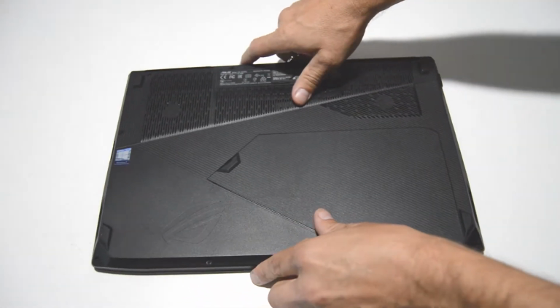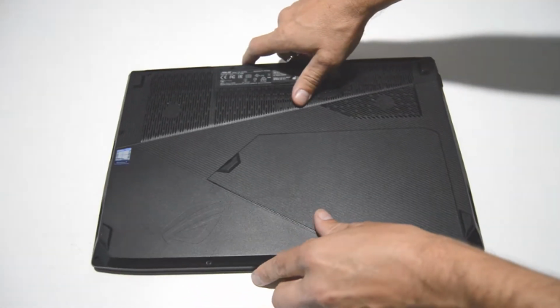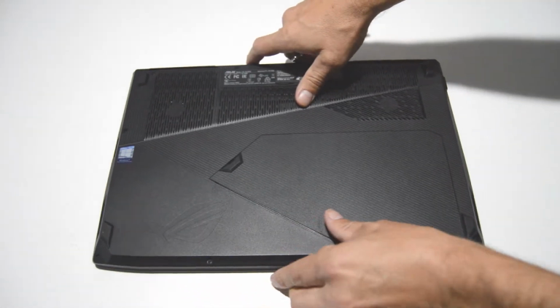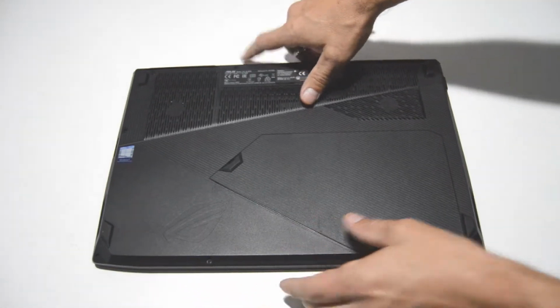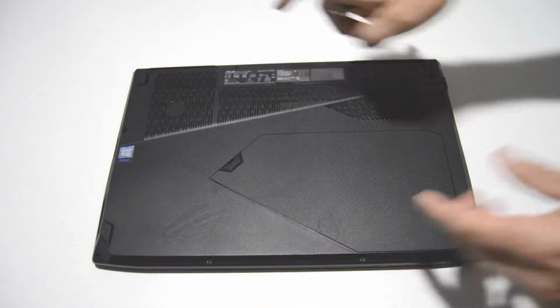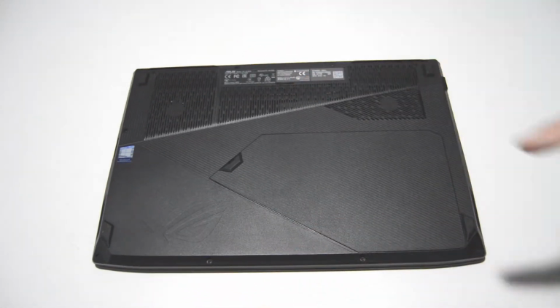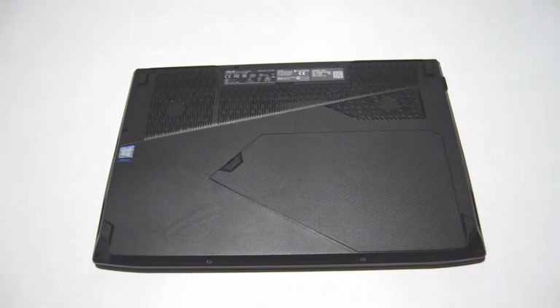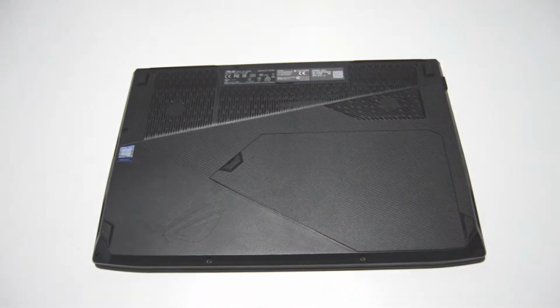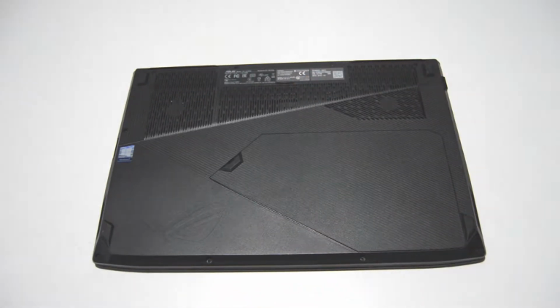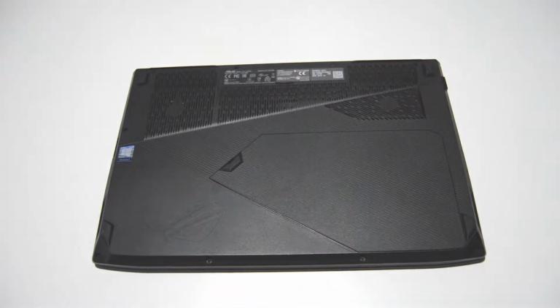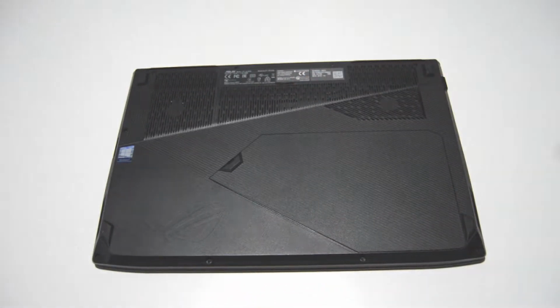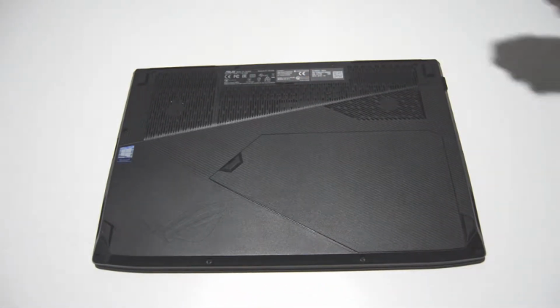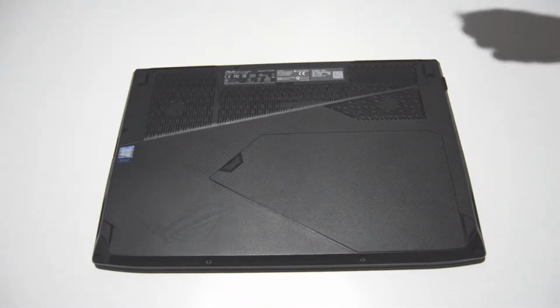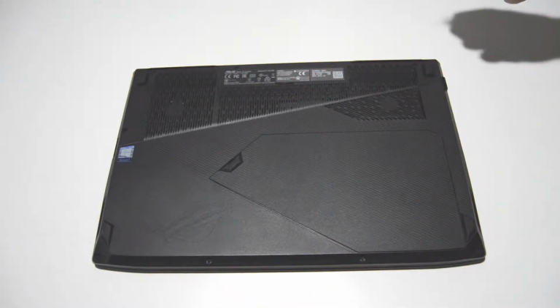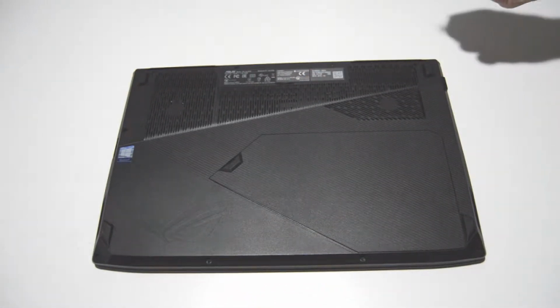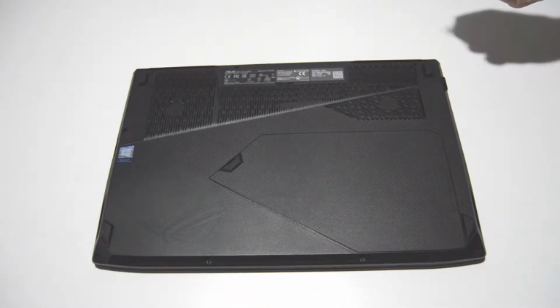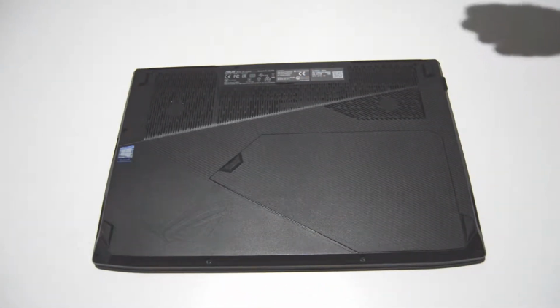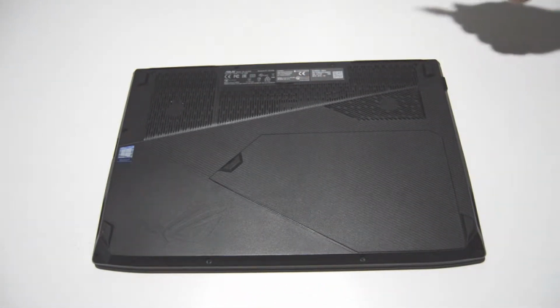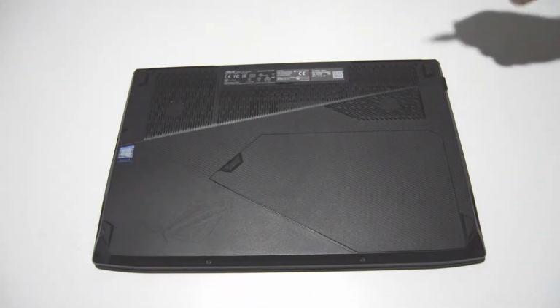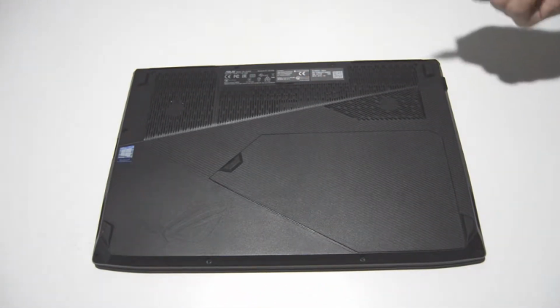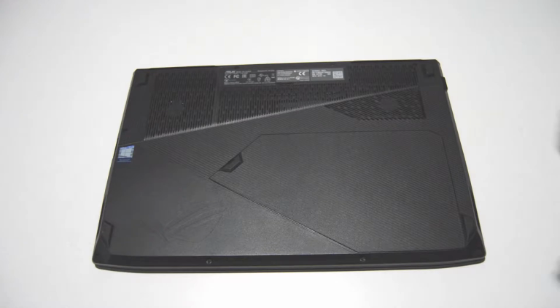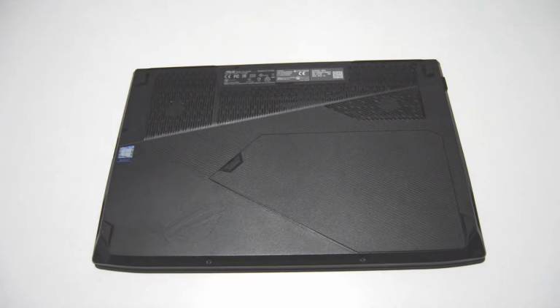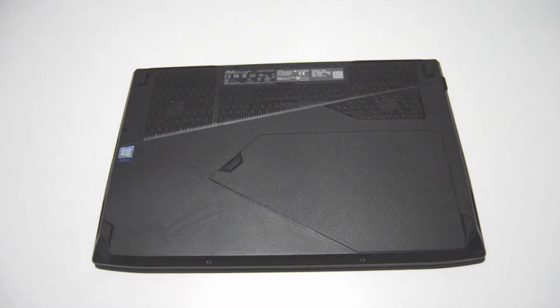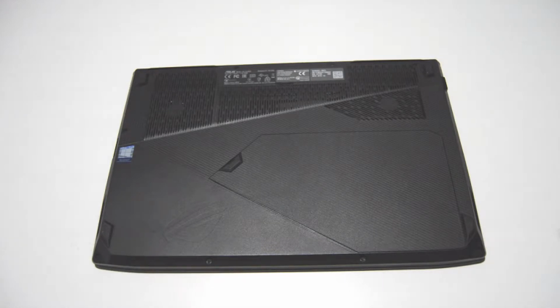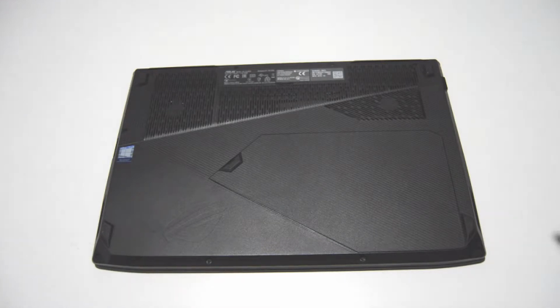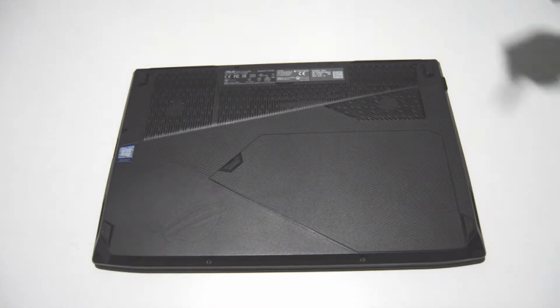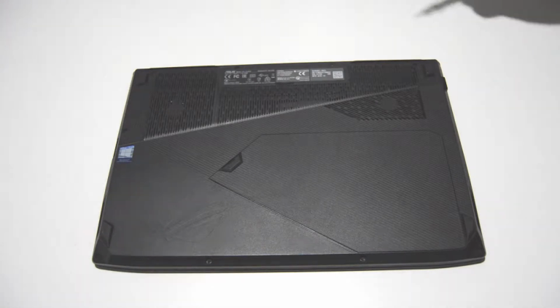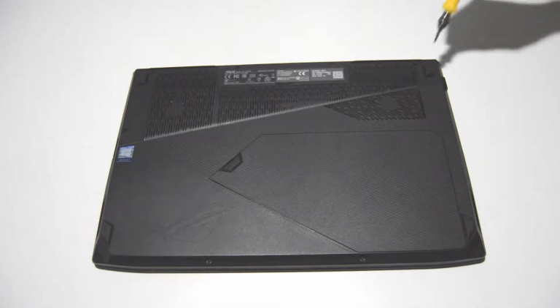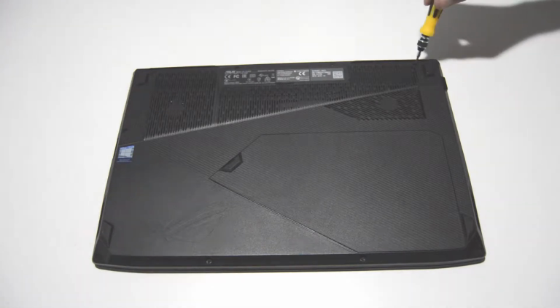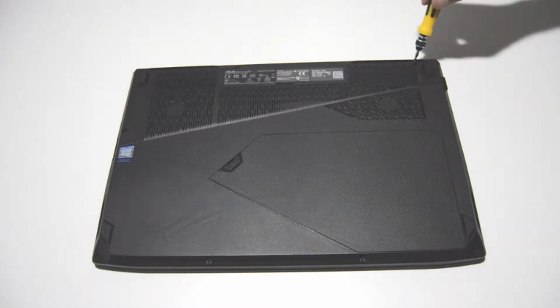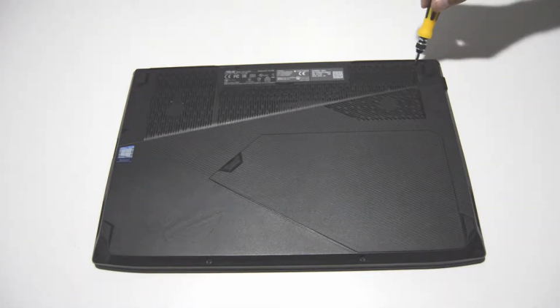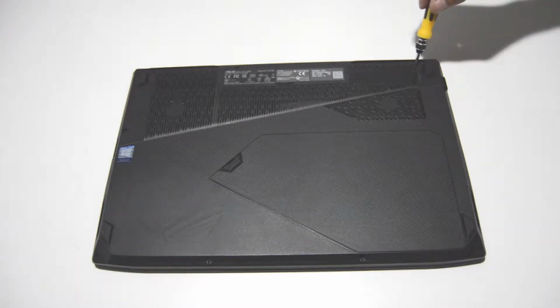To remove the bottom cover, I'm going to be using a small Phillips head. This one's a 2.5.